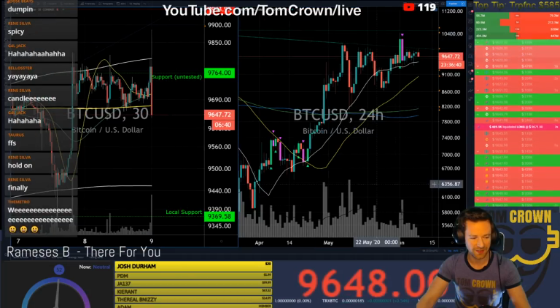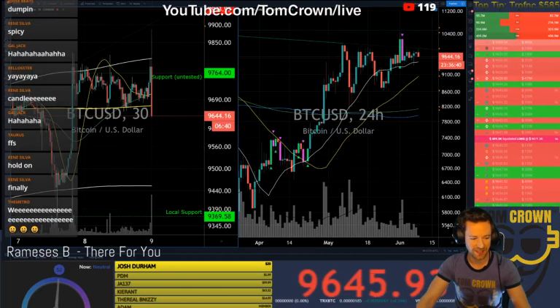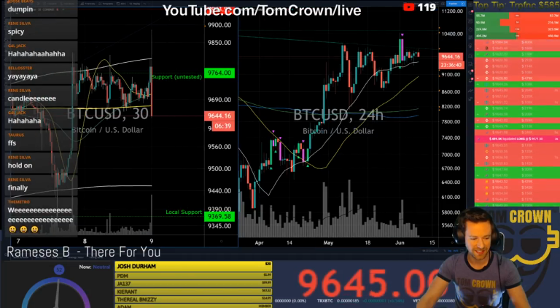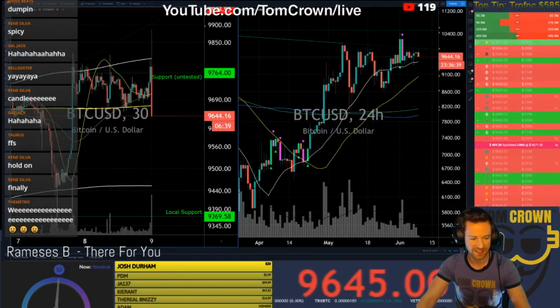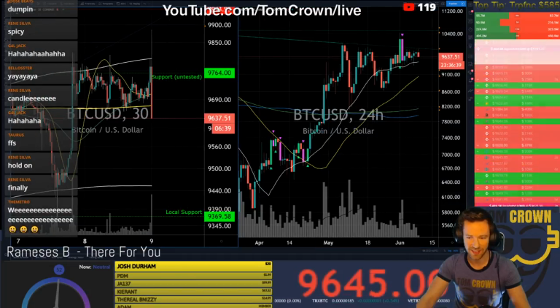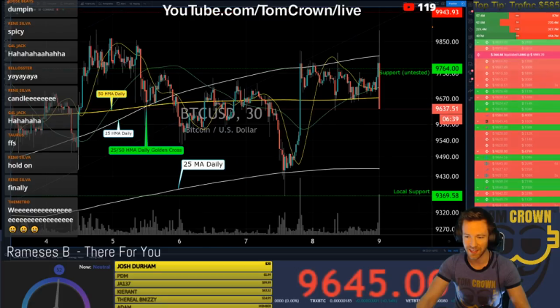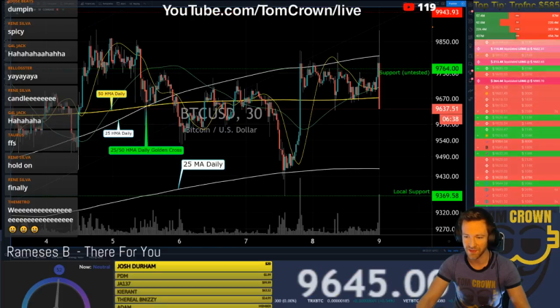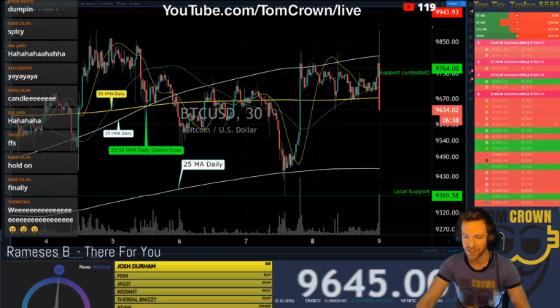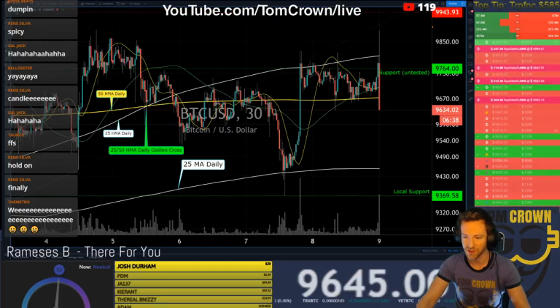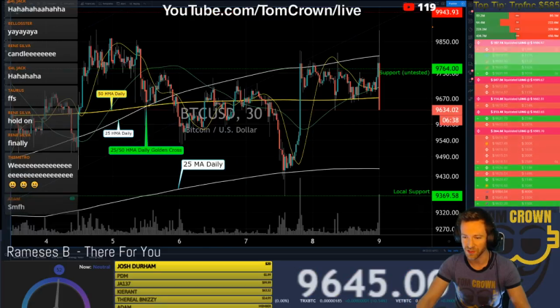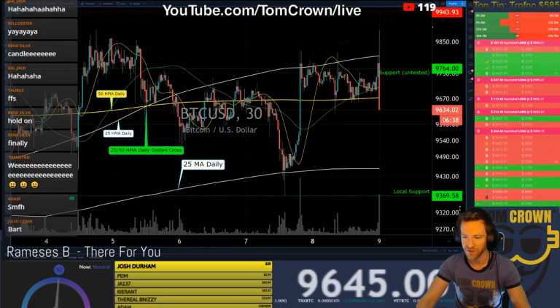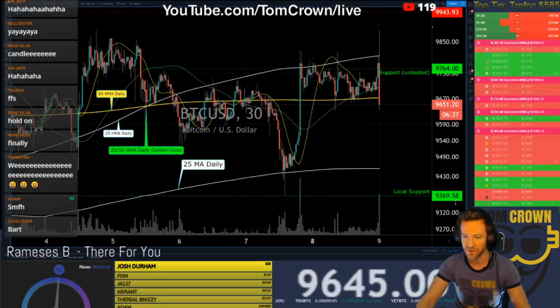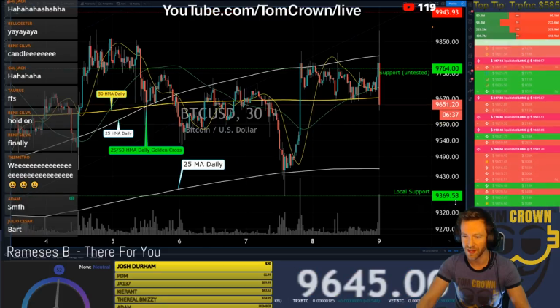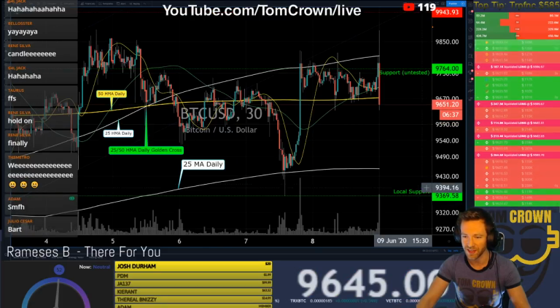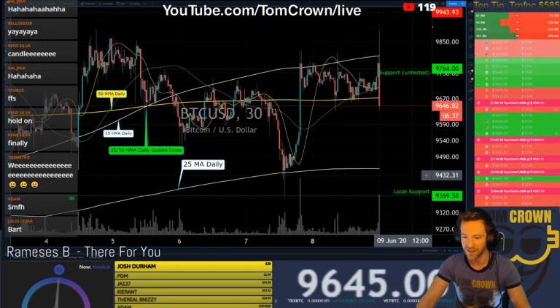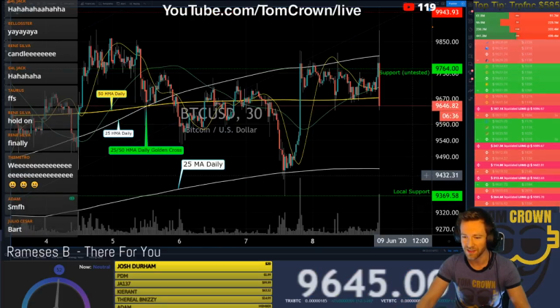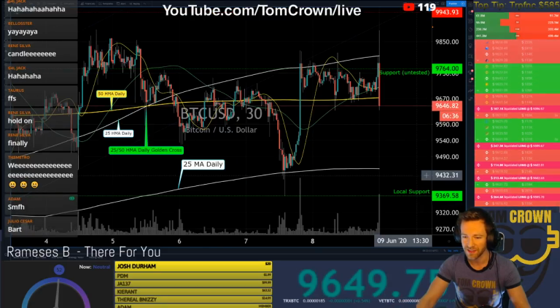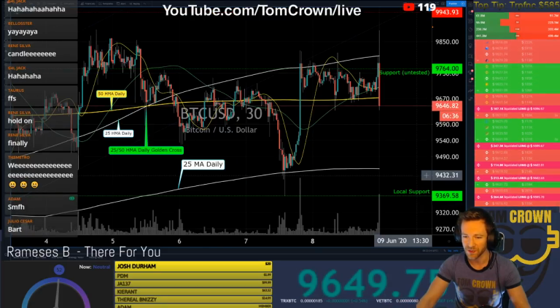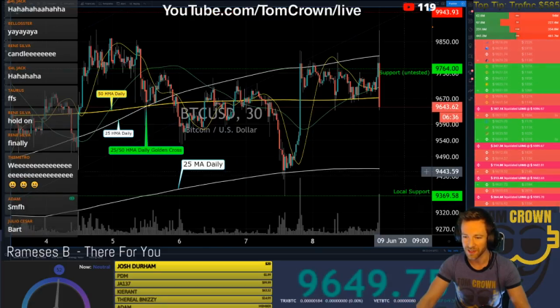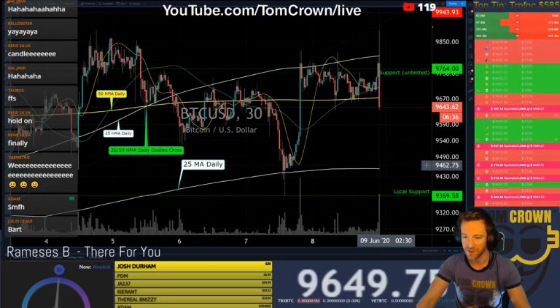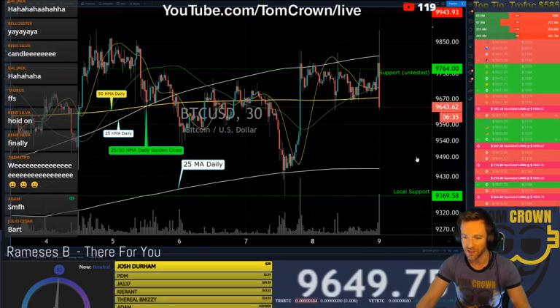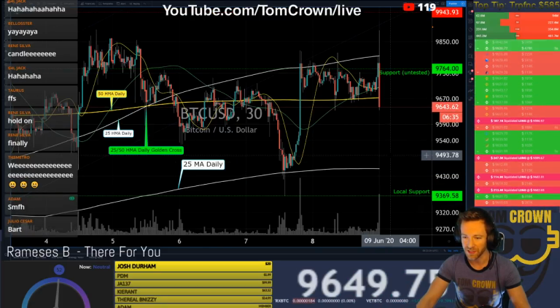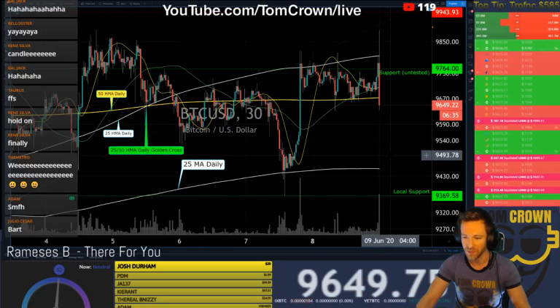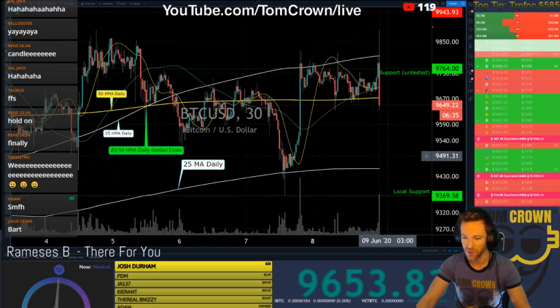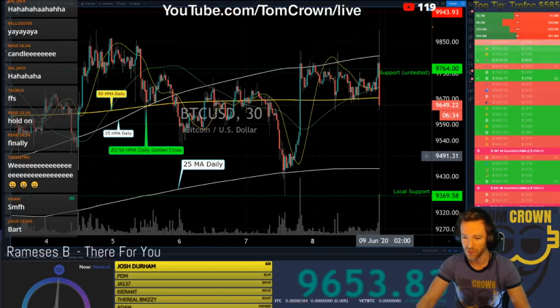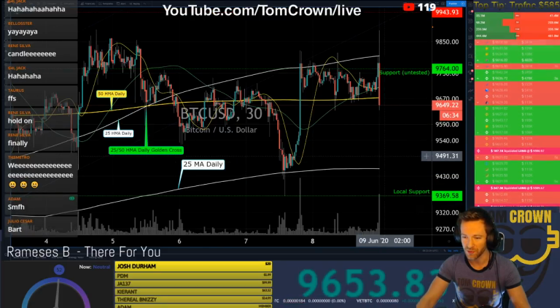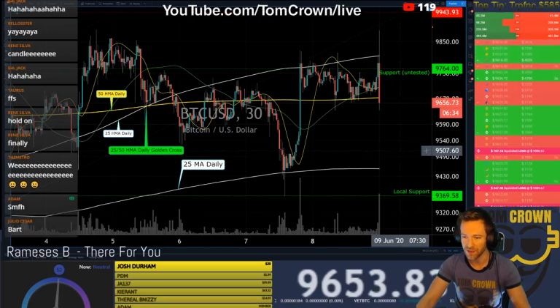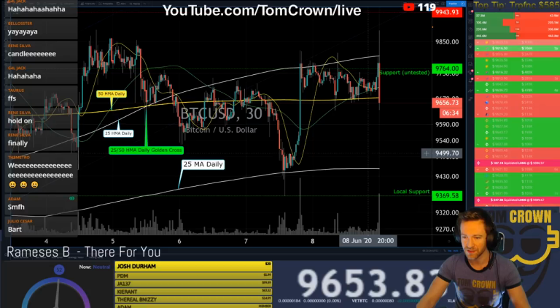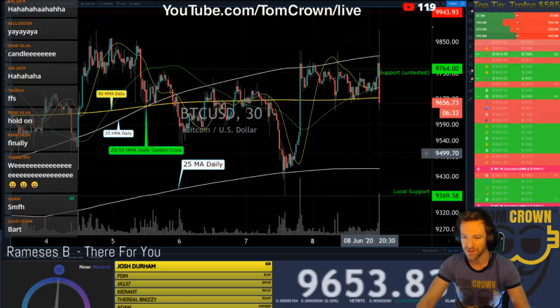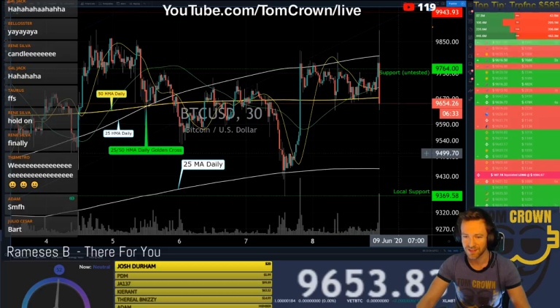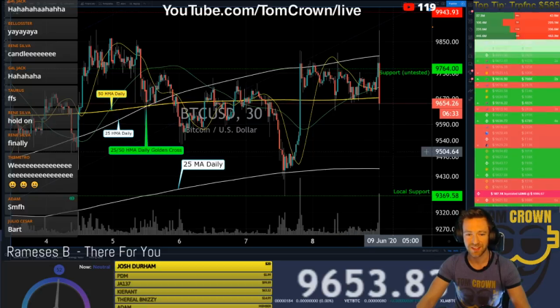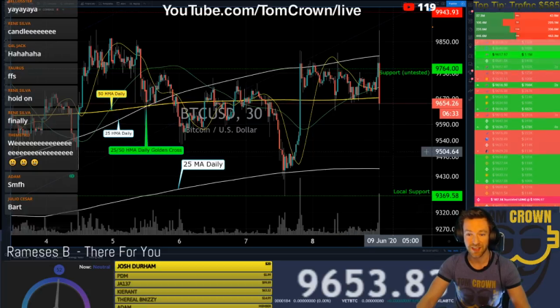What craziness — I can't even see those orders, they're flying. Liquidated, liquidated, liquidated. Boom, boom, boom. Chaos.